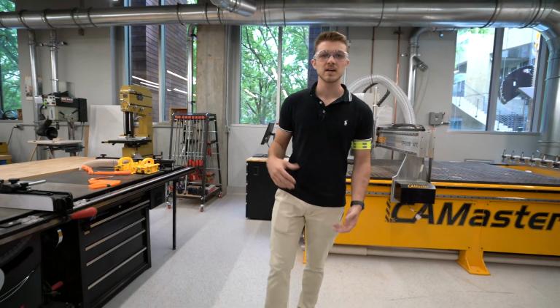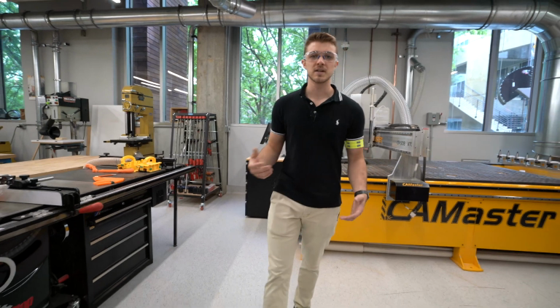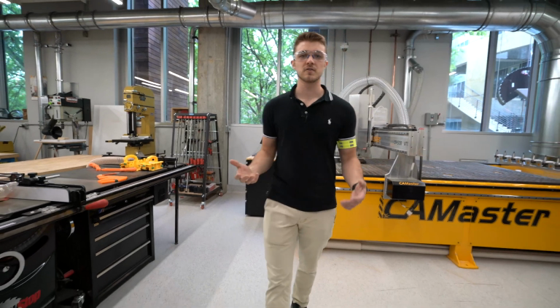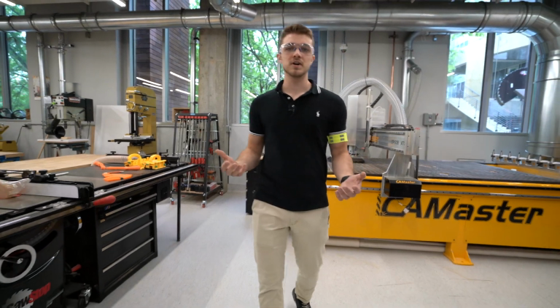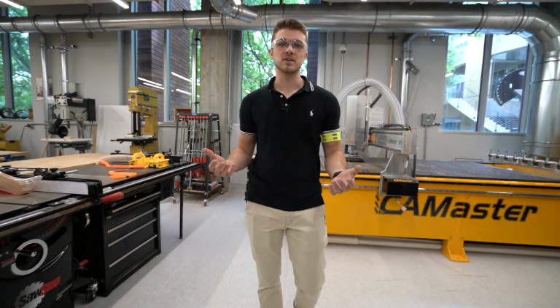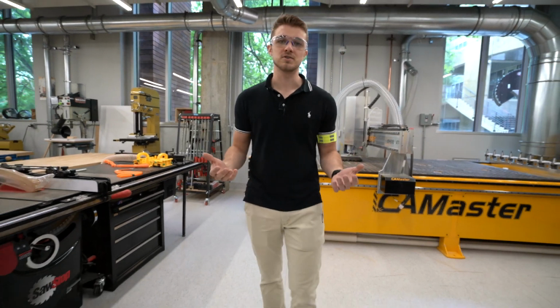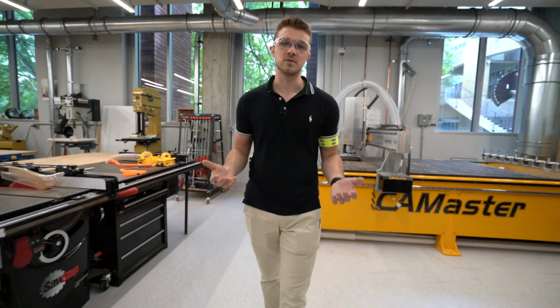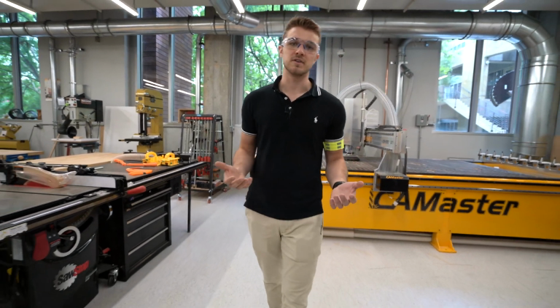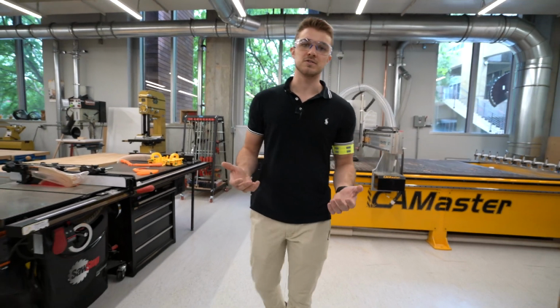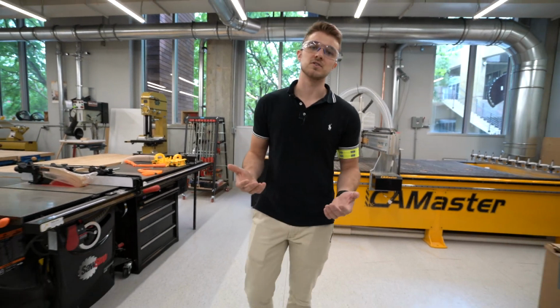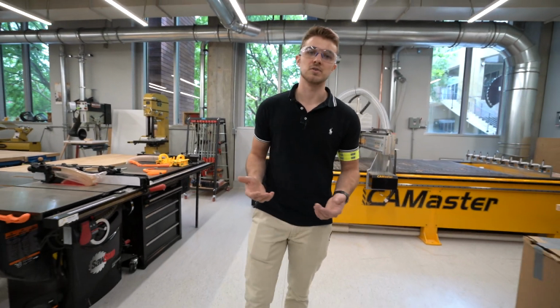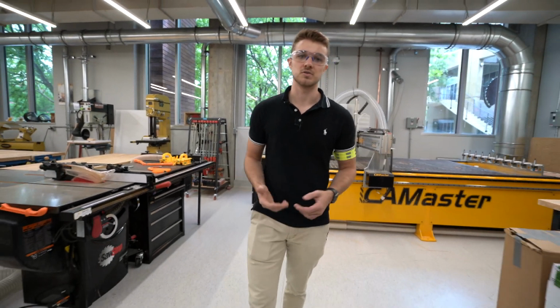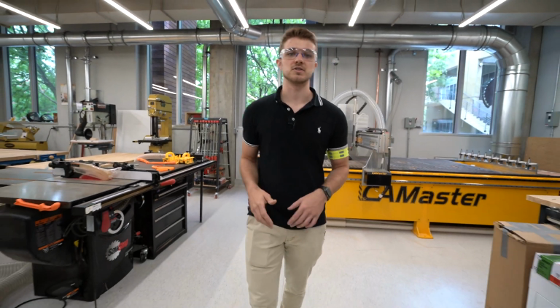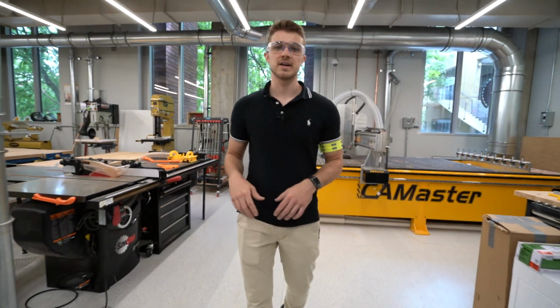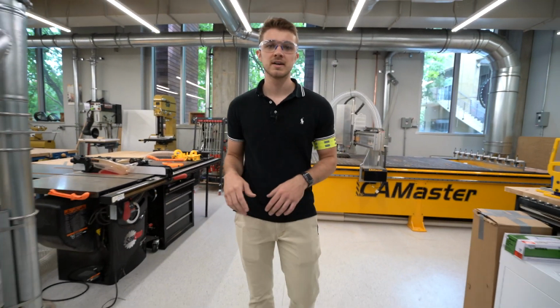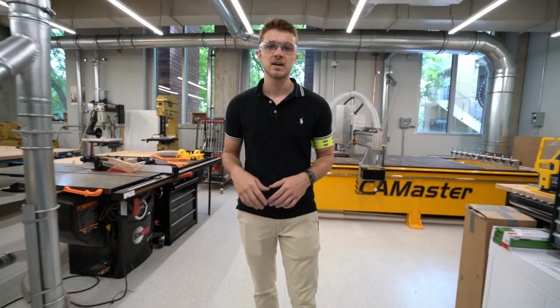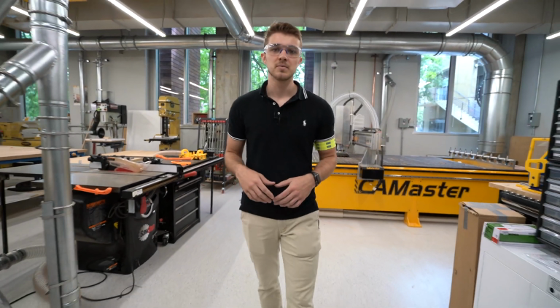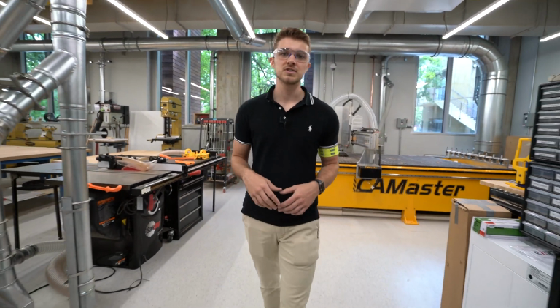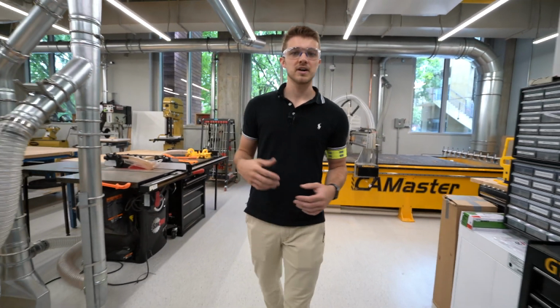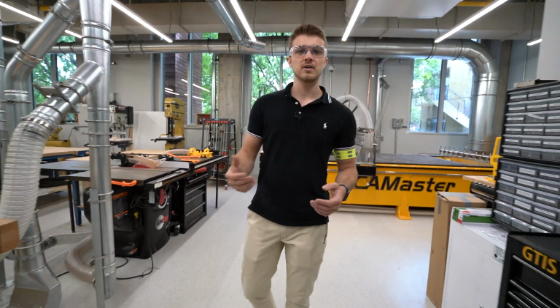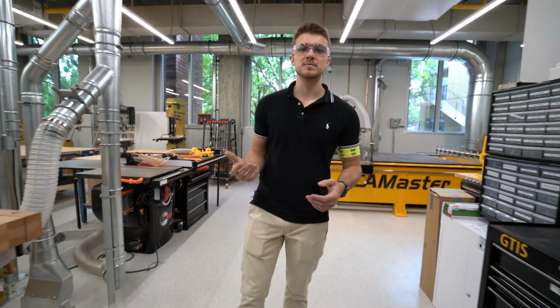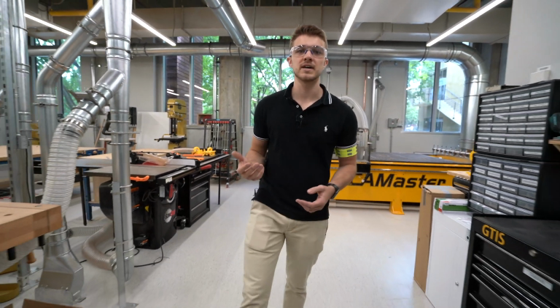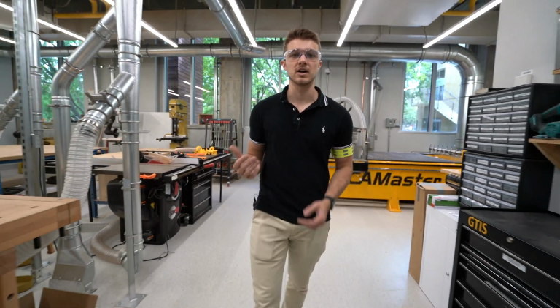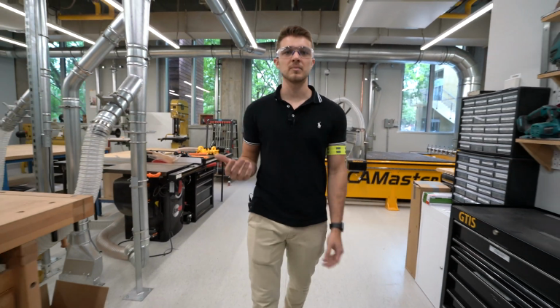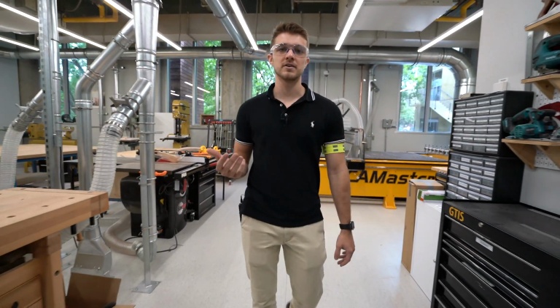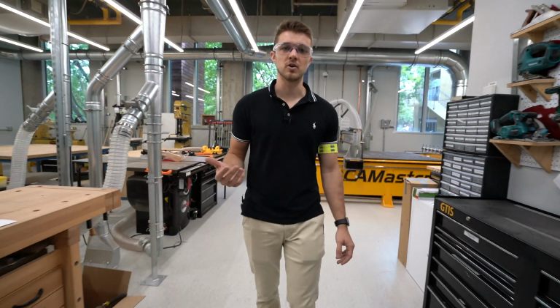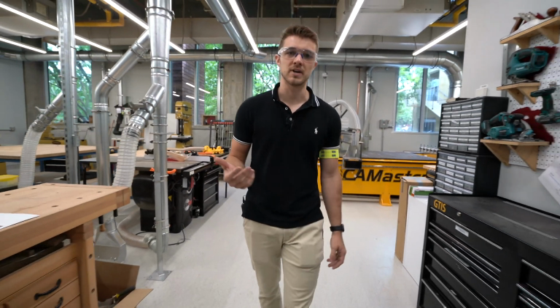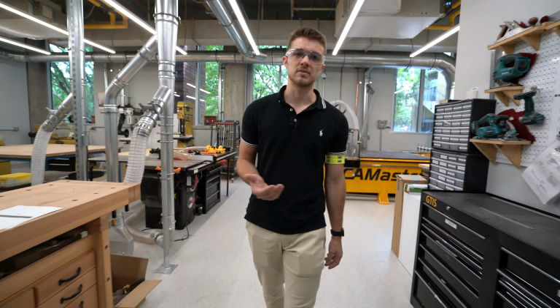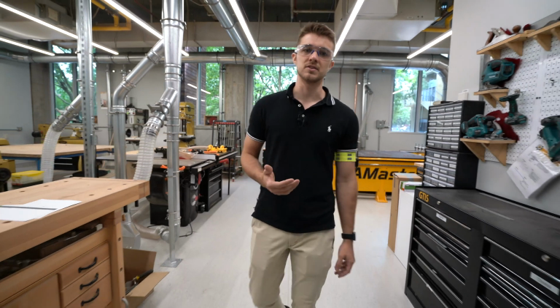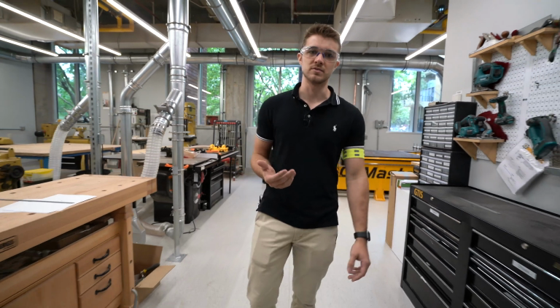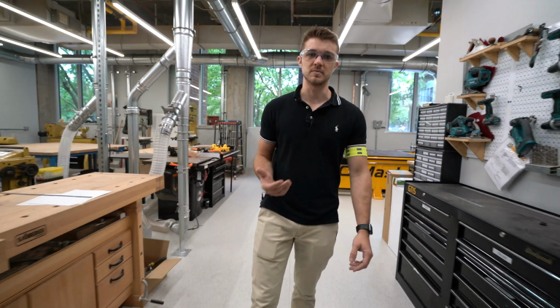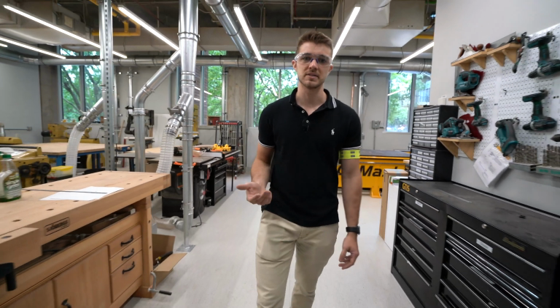Thank you for watching our tour of the Invention Studio at Georgia Tech. Please check out our website and come by during opening hours to use the space.